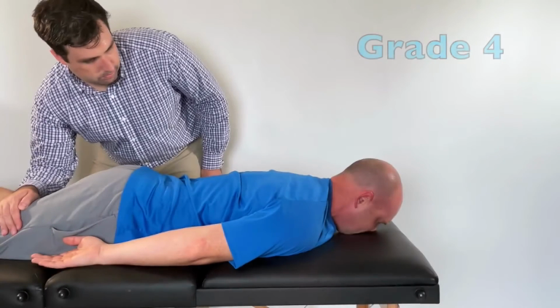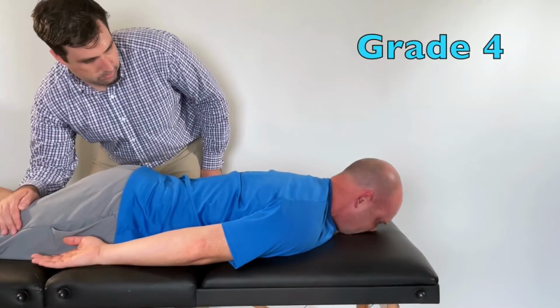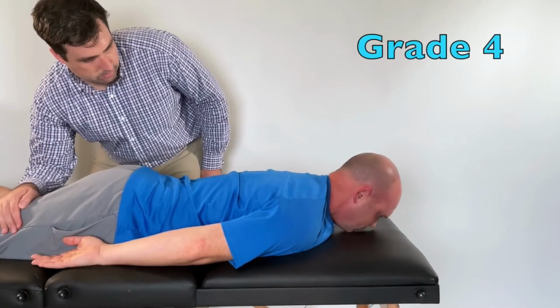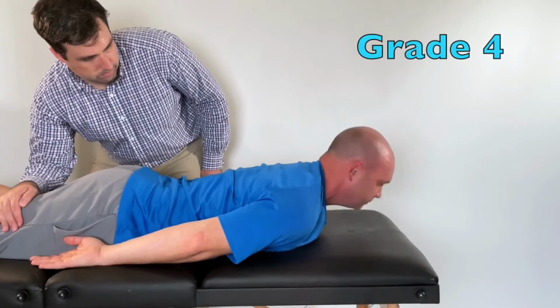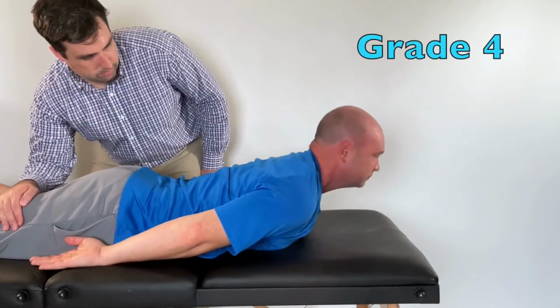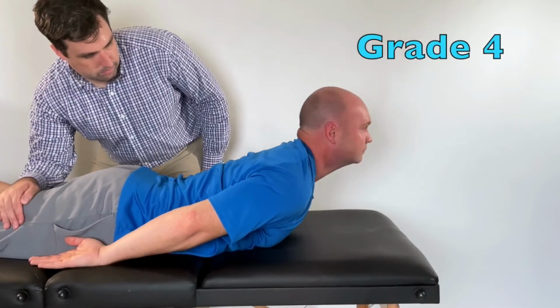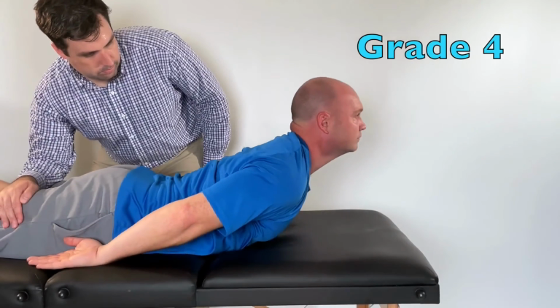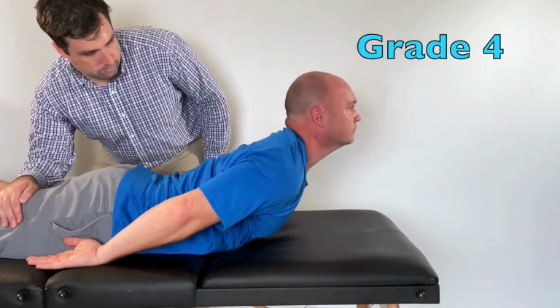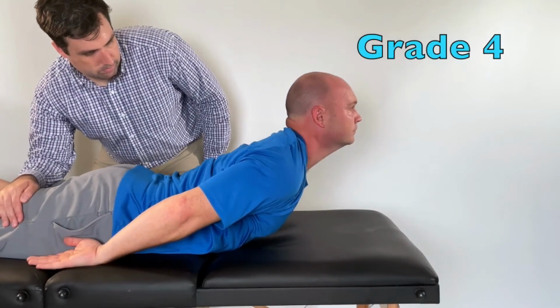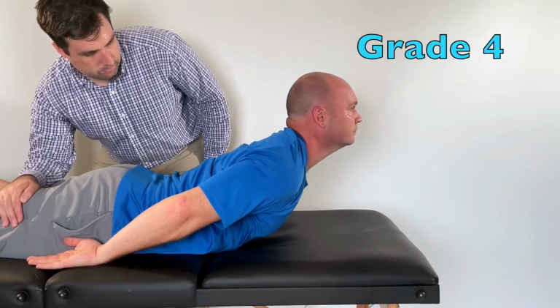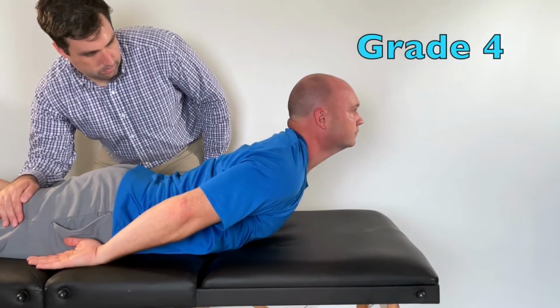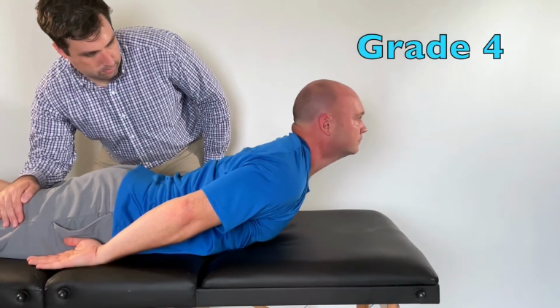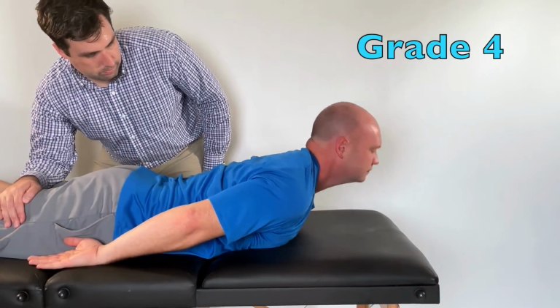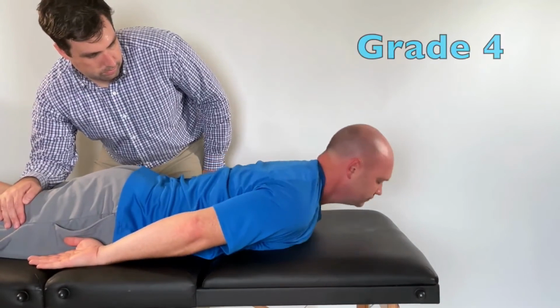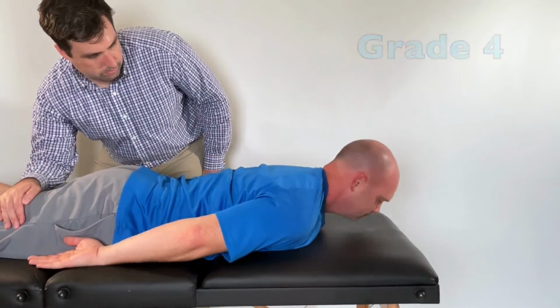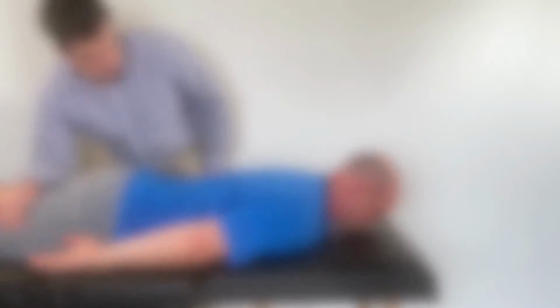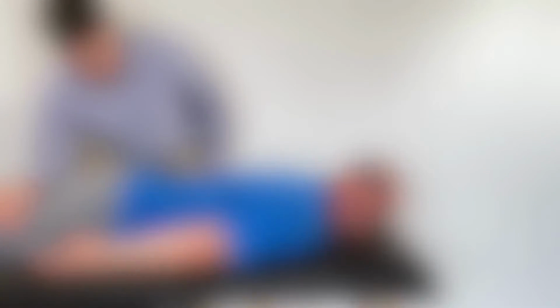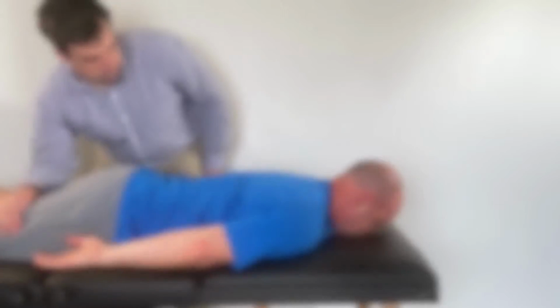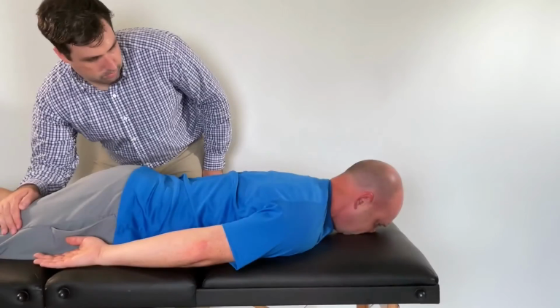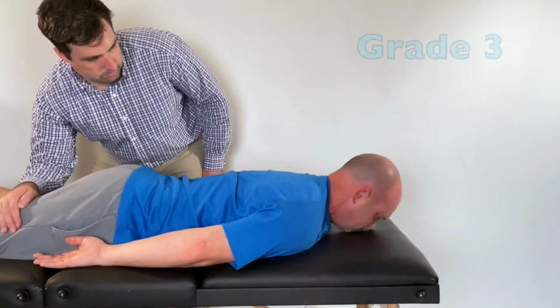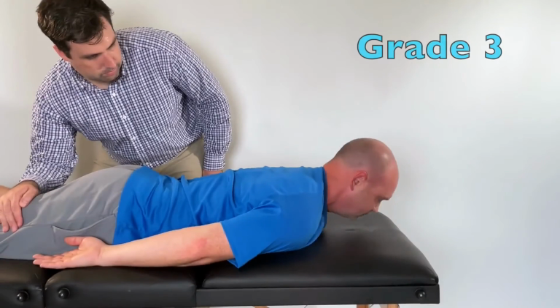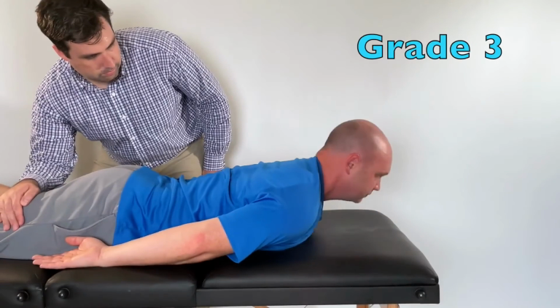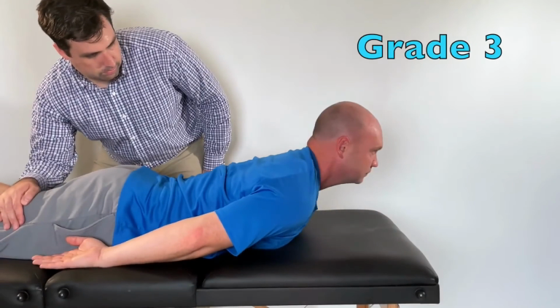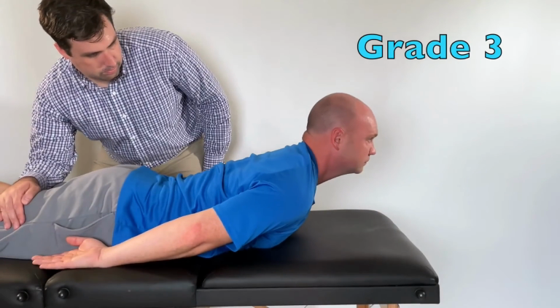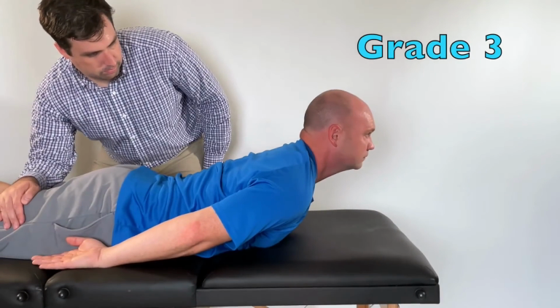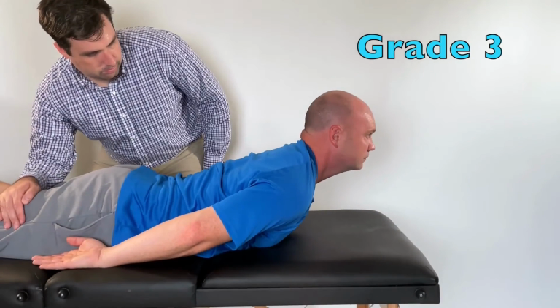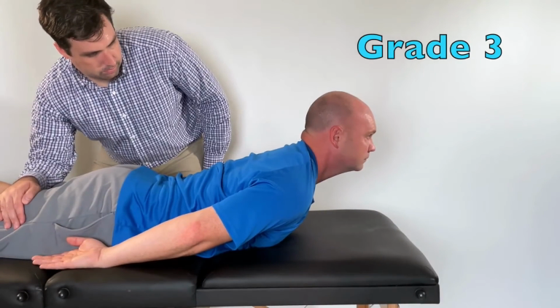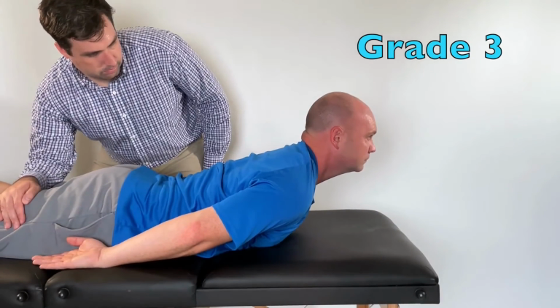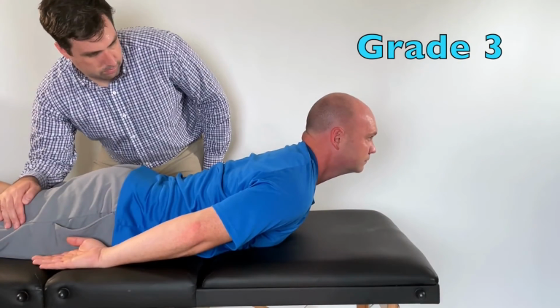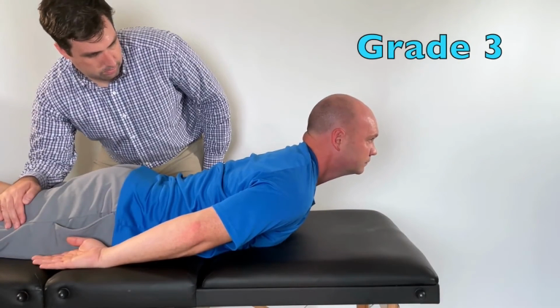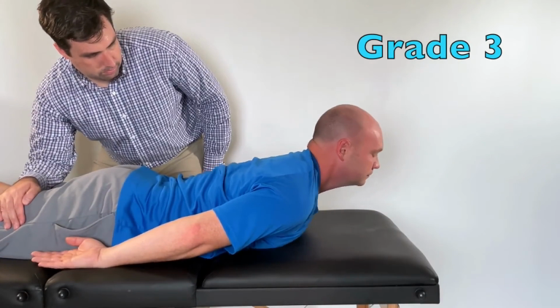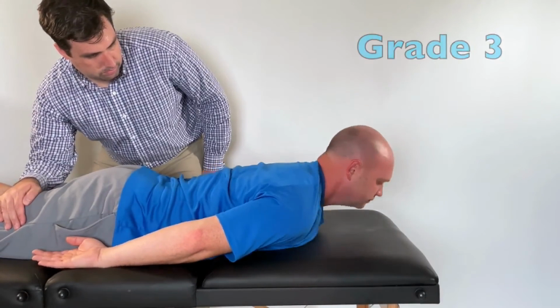Grade 4 is the same thing except the hands are now at their side. They can get a grade 3 if they extend their back through a partial range of motion.